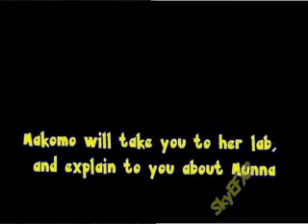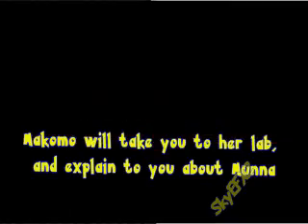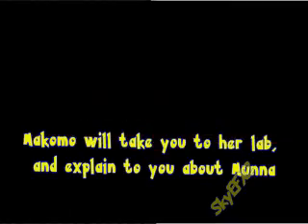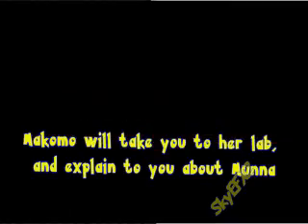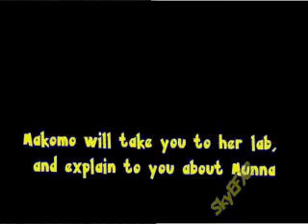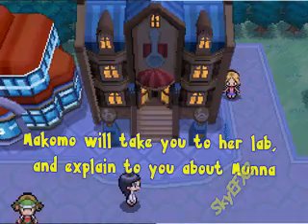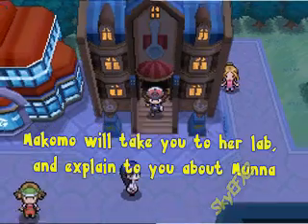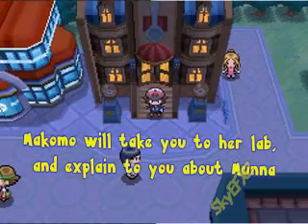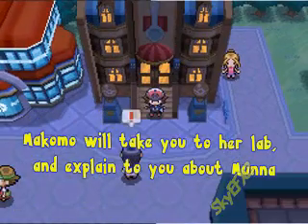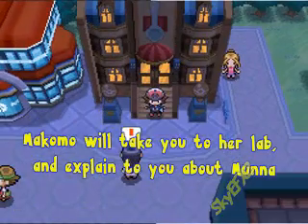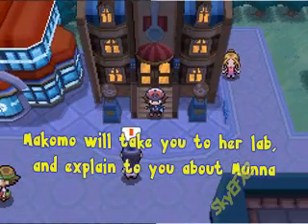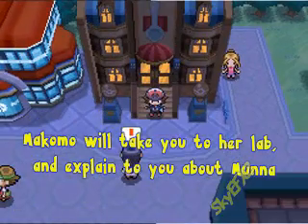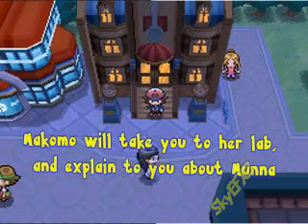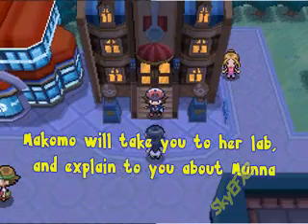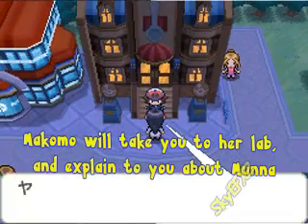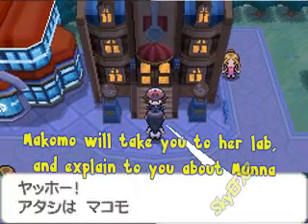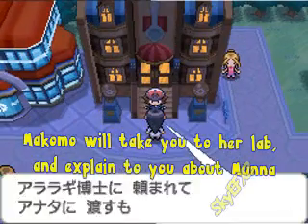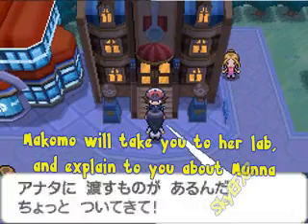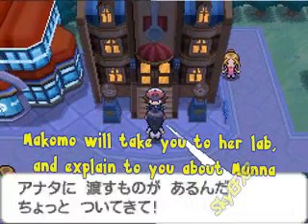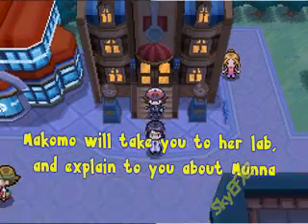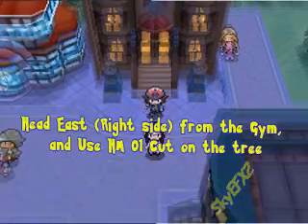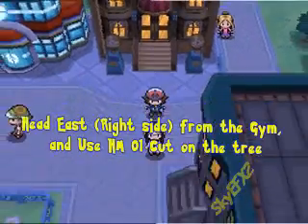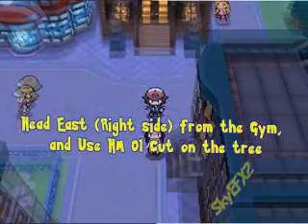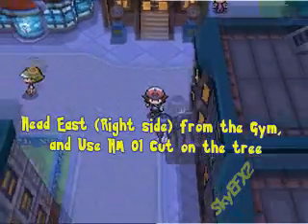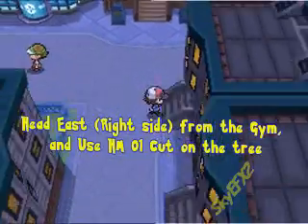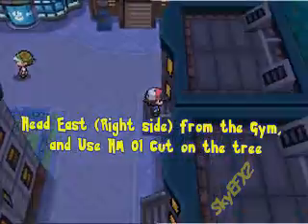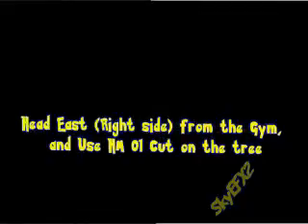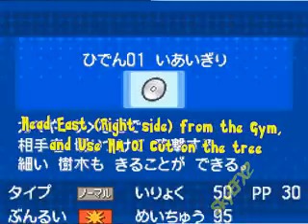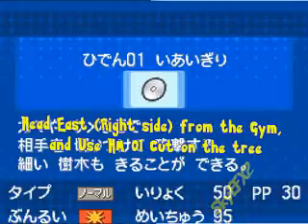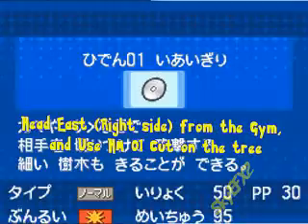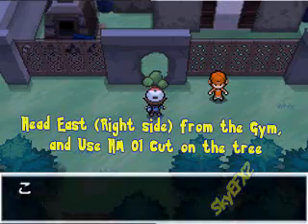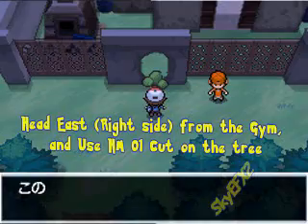Once you do that, you will be greeted by Makomo, who will take you to her lab and explain to you that Munna has been Pokénapped.